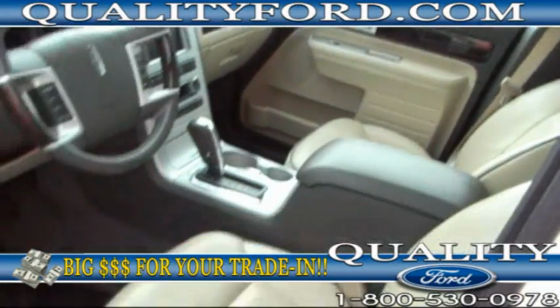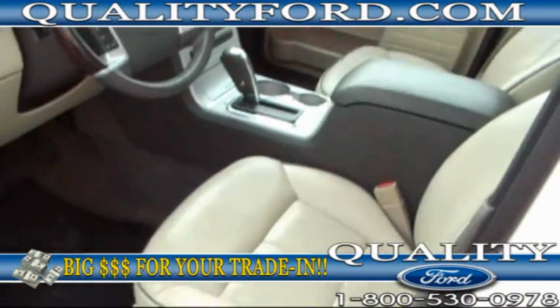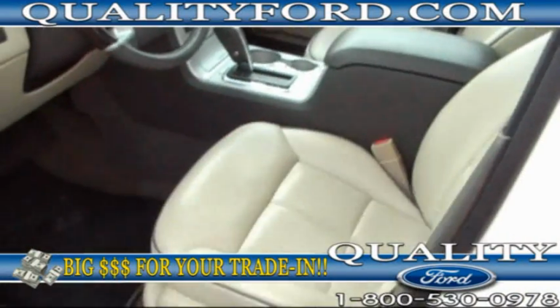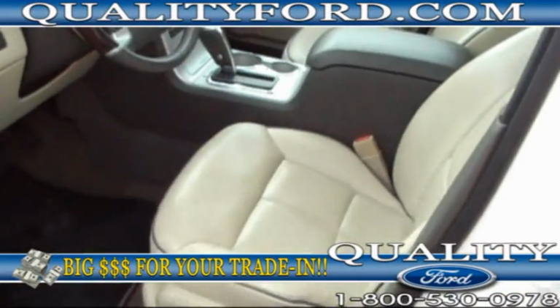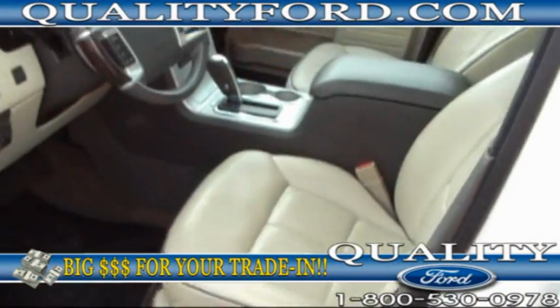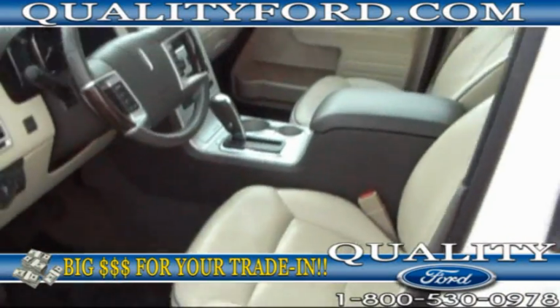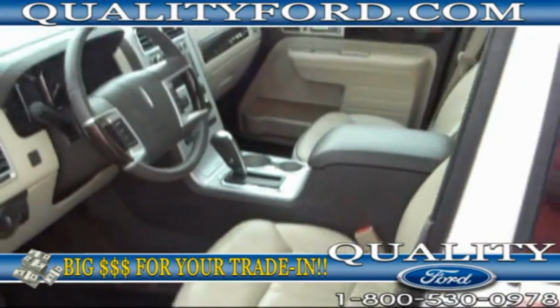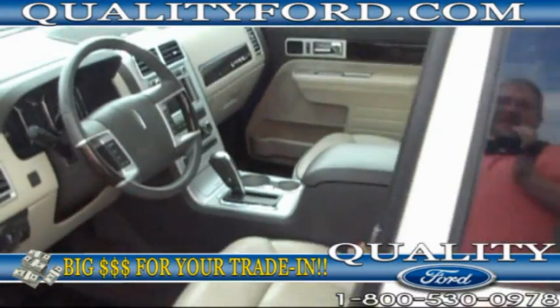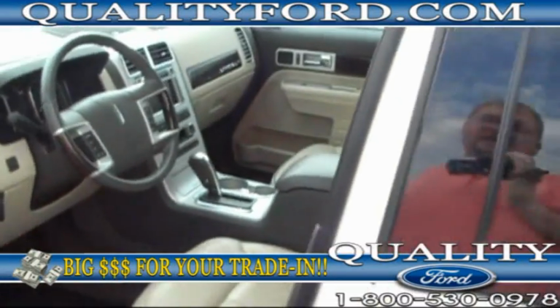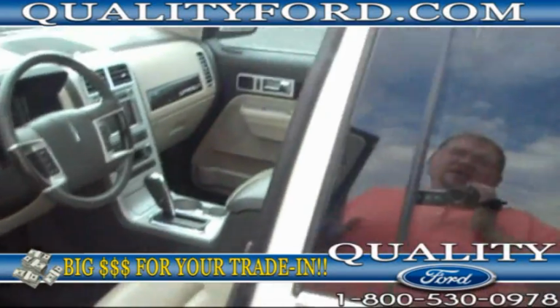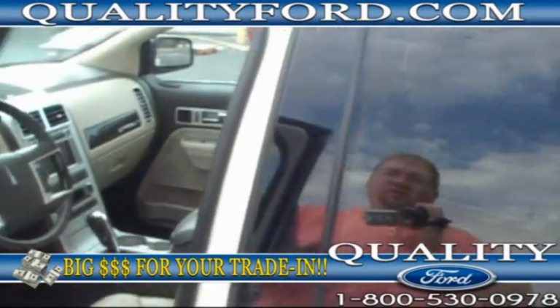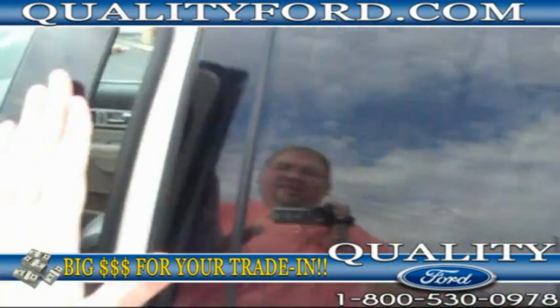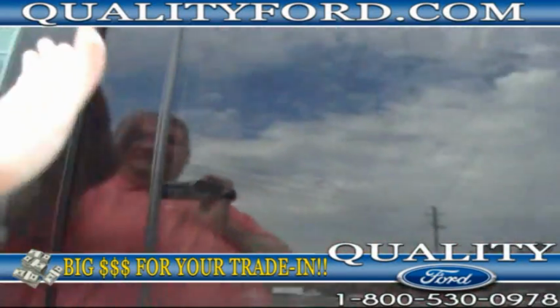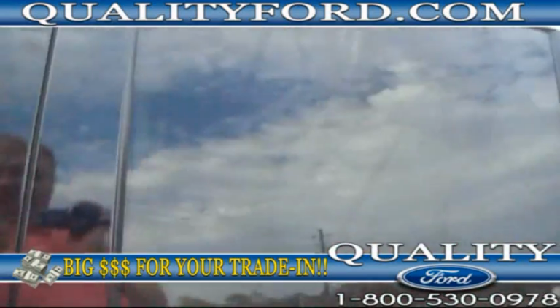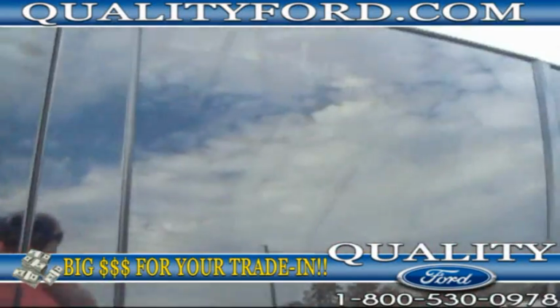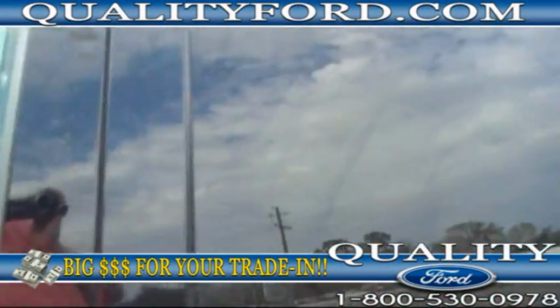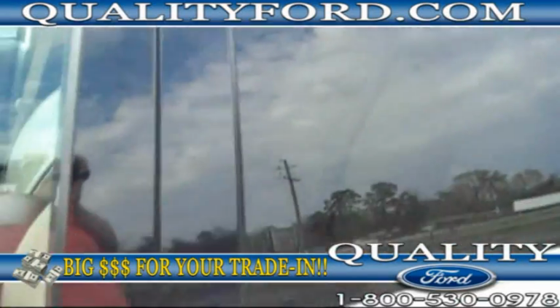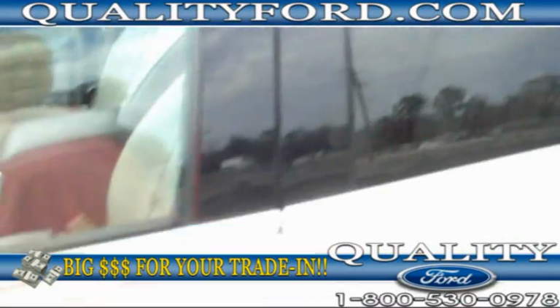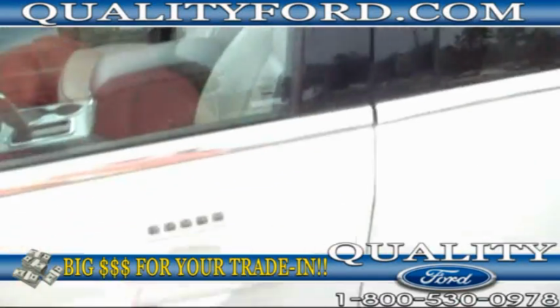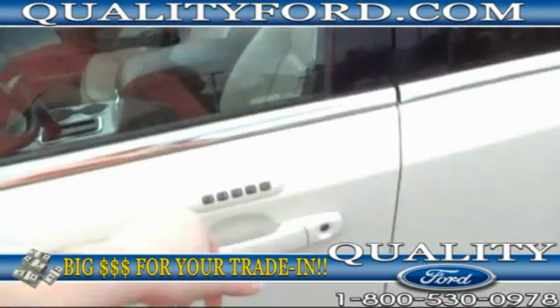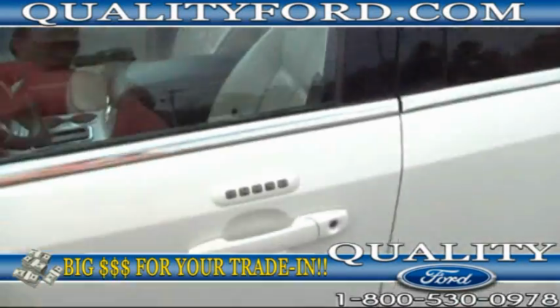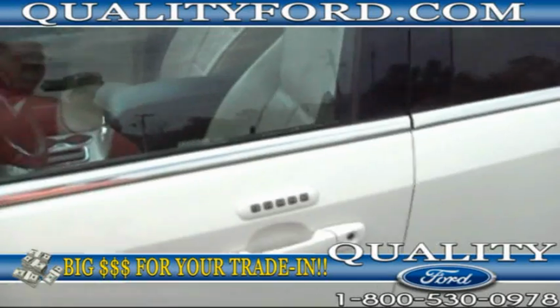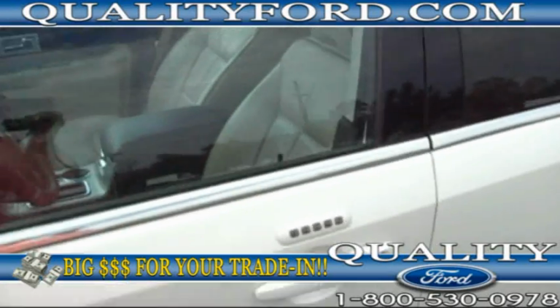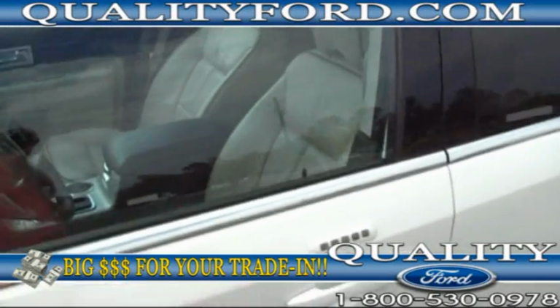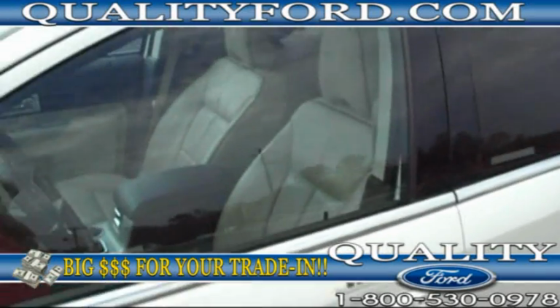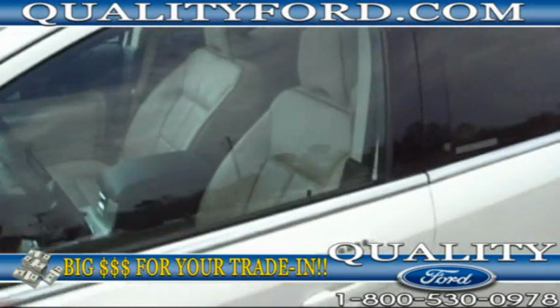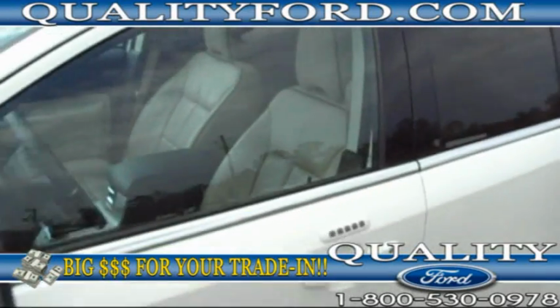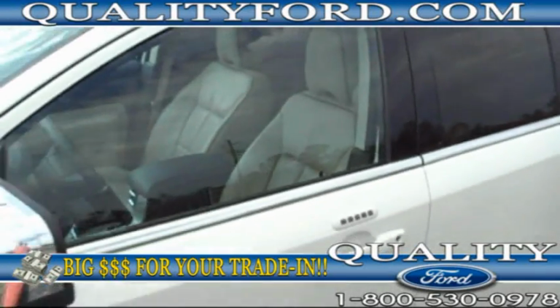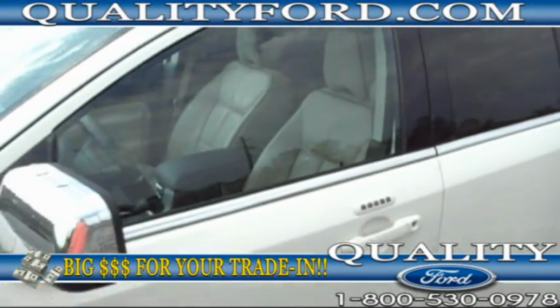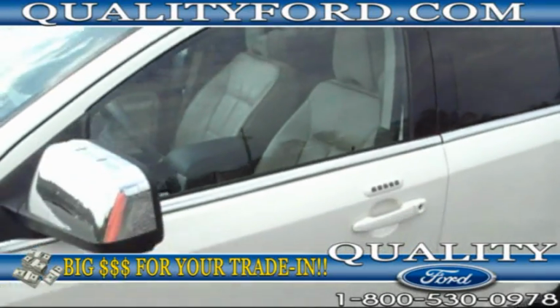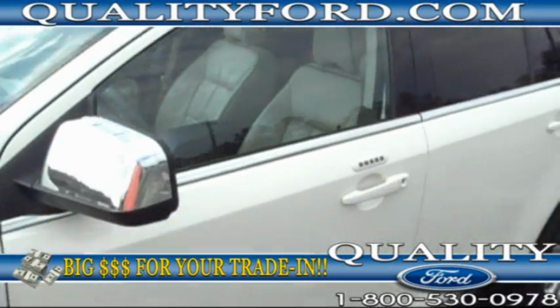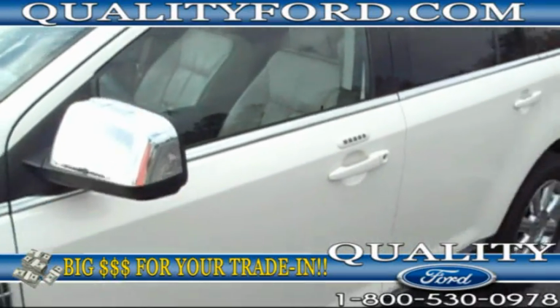Folks, this is loaded with everything. It even has the keyless entry on the driver's door.